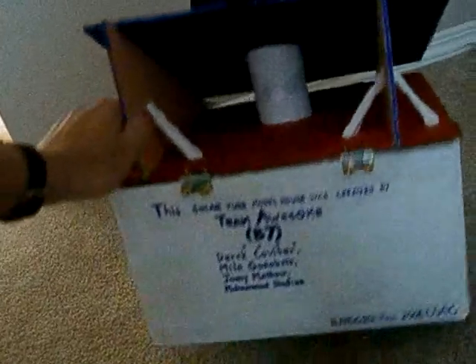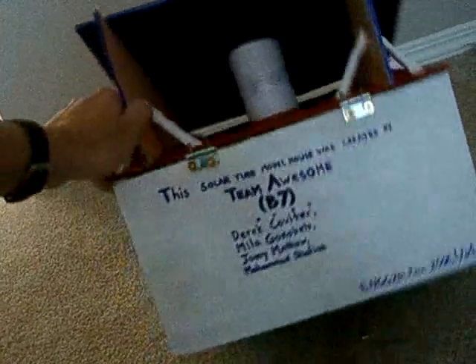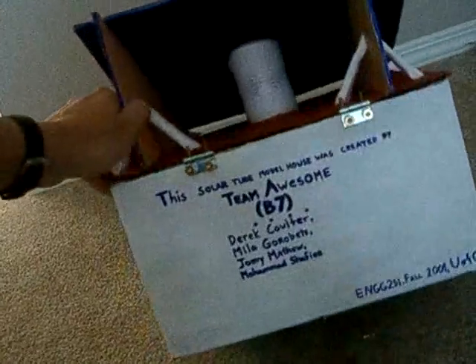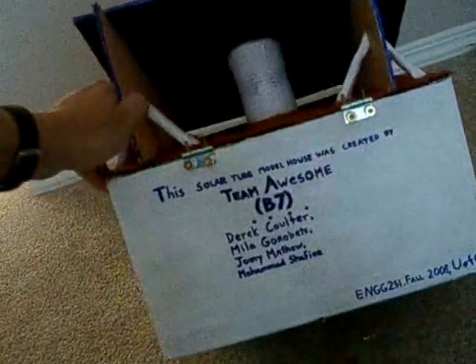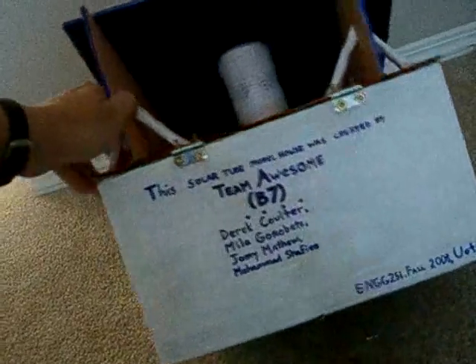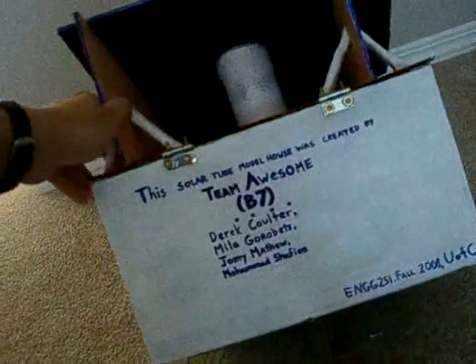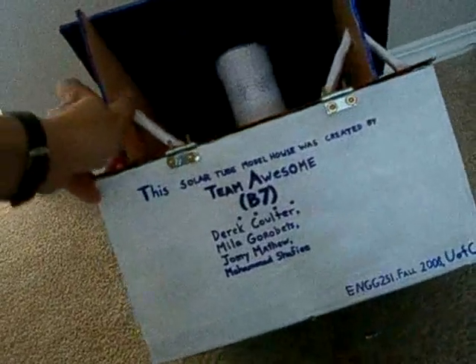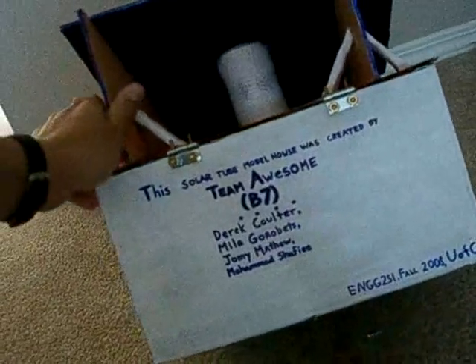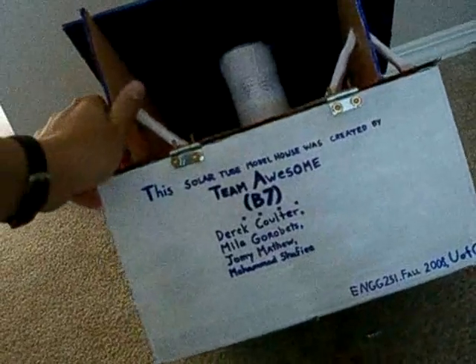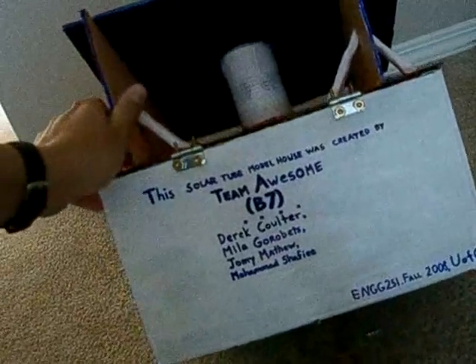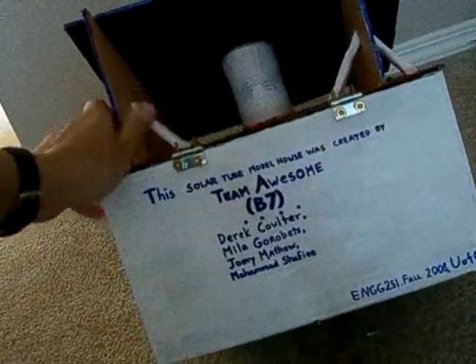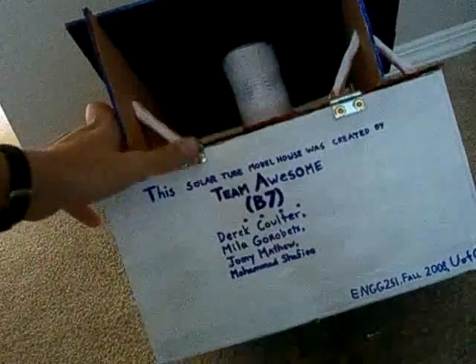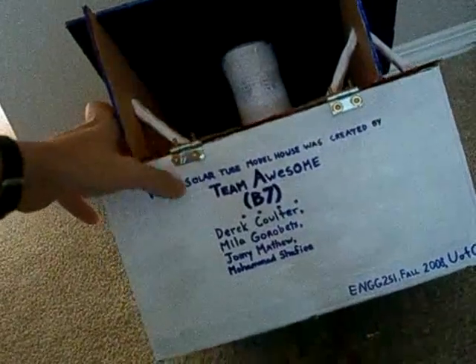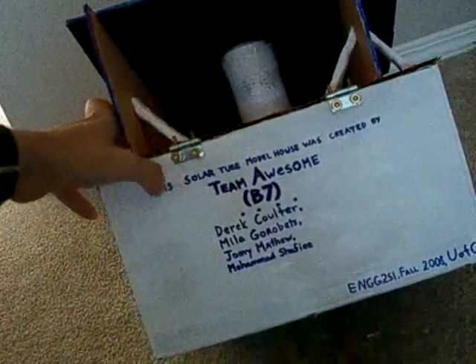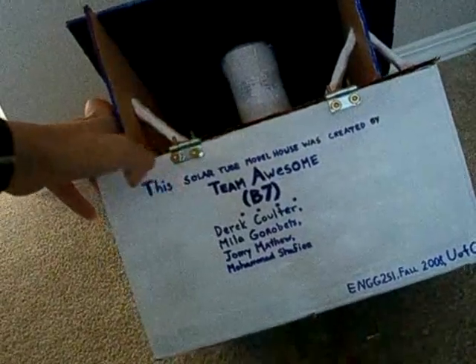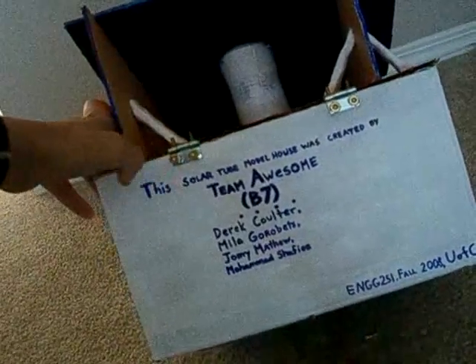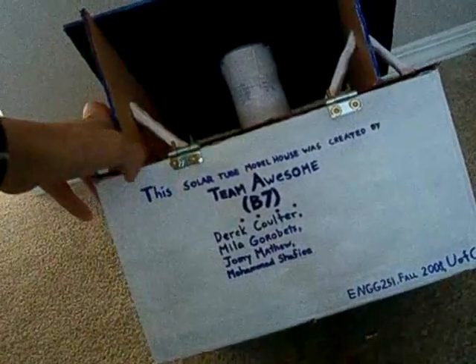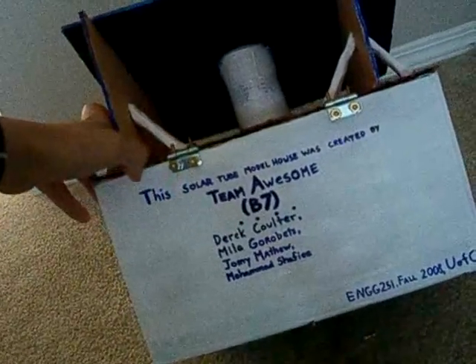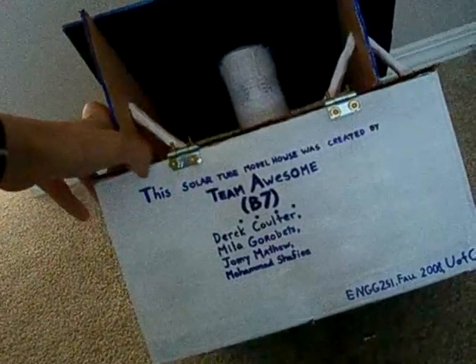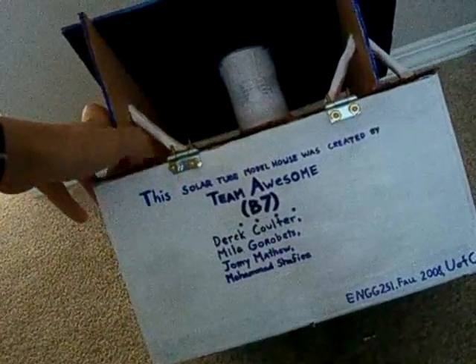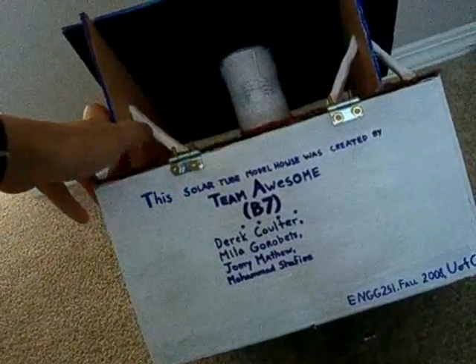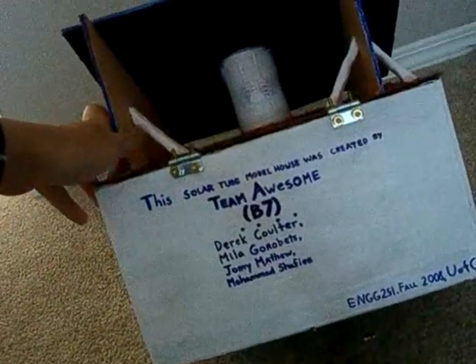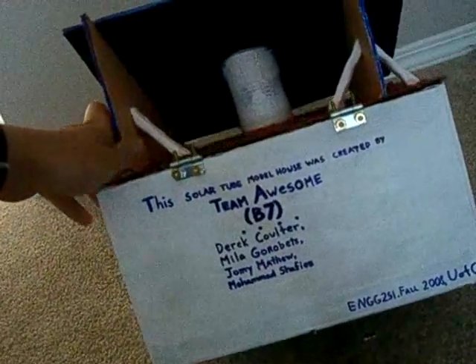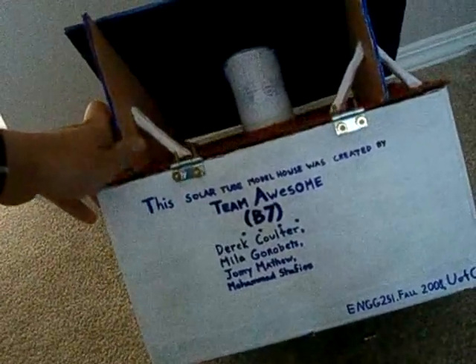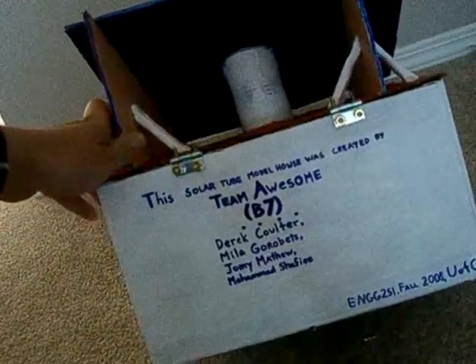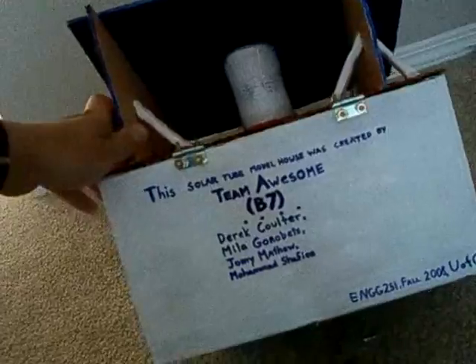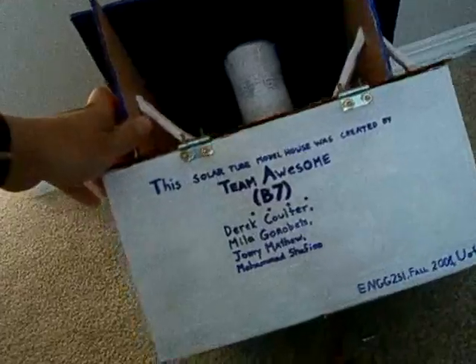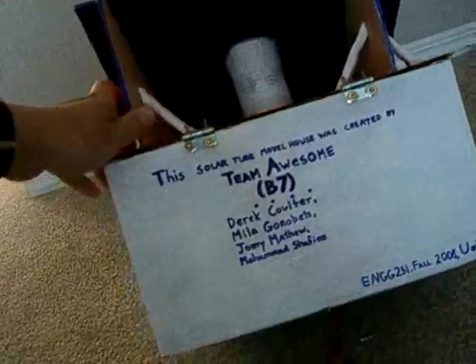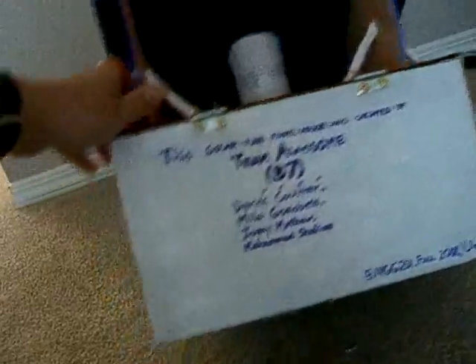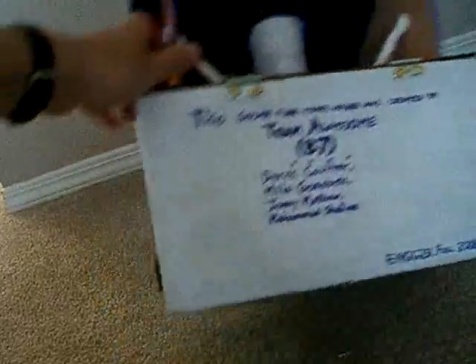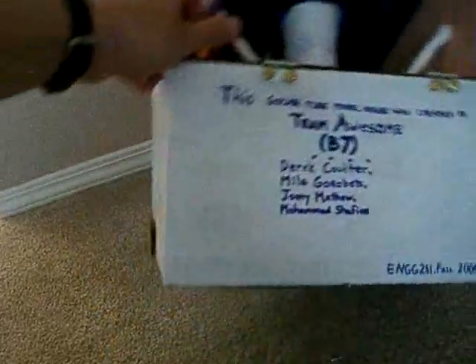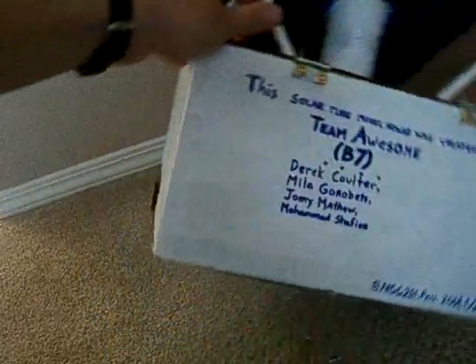This is our team. You guys are awesome, so it's team awesome. Go B7!